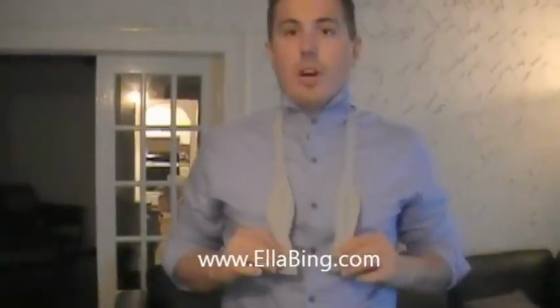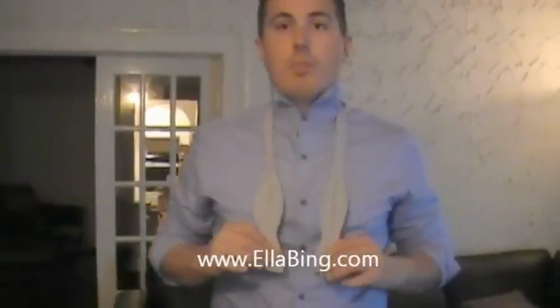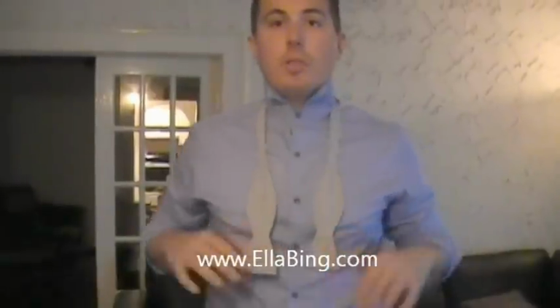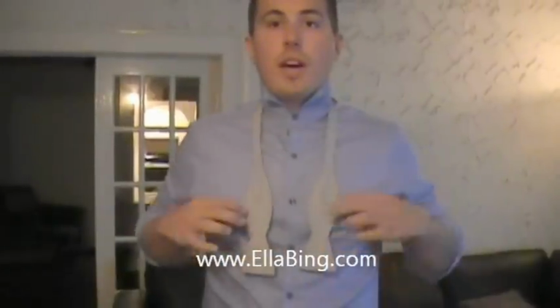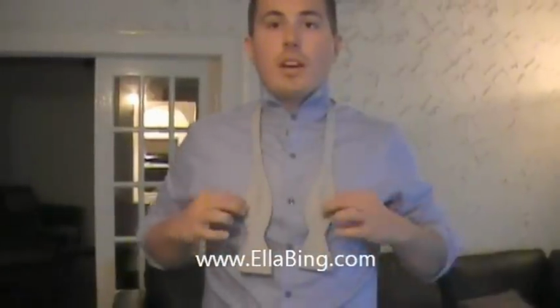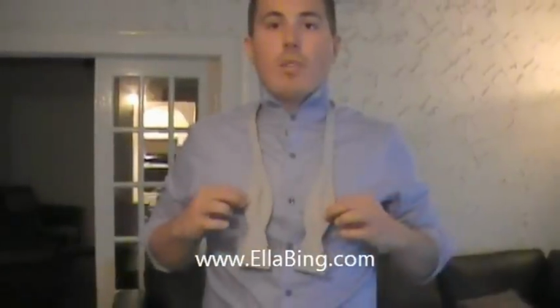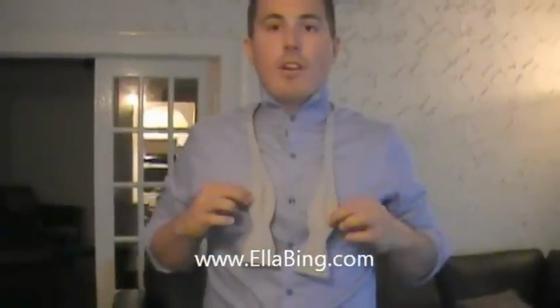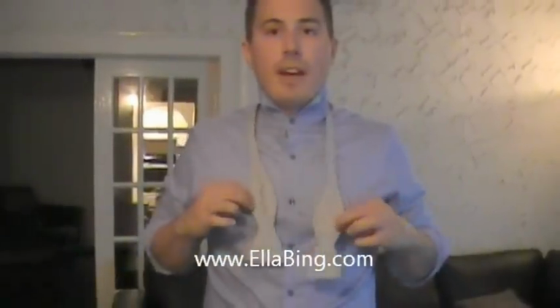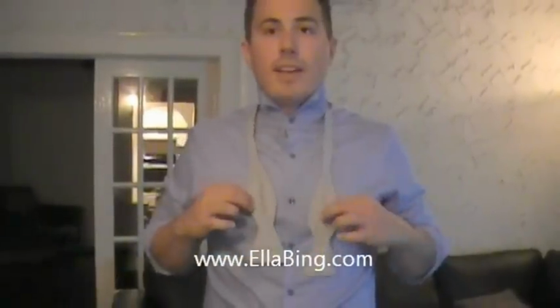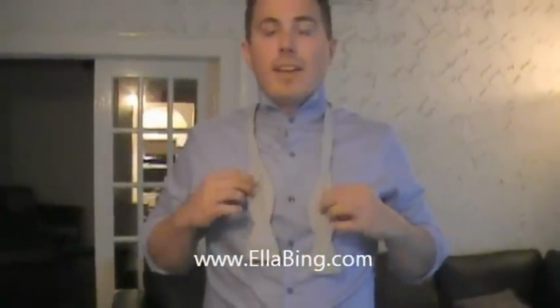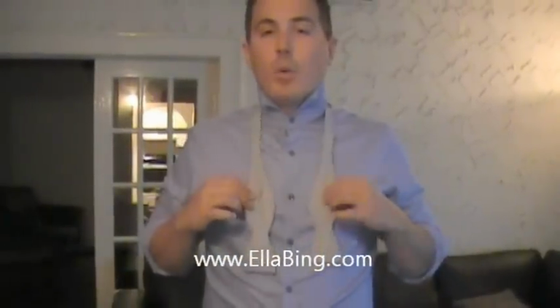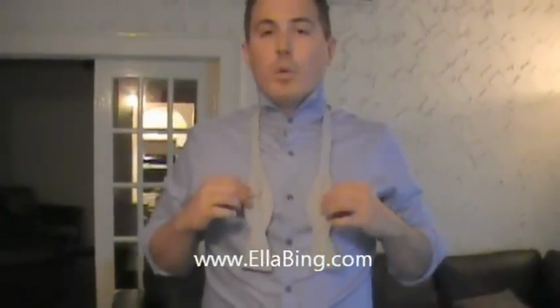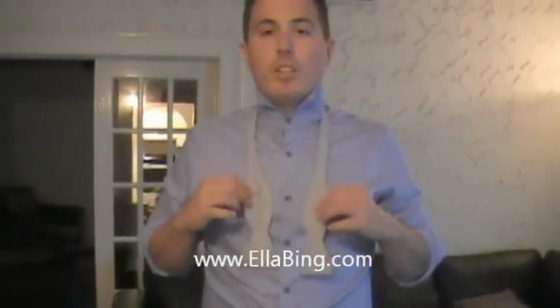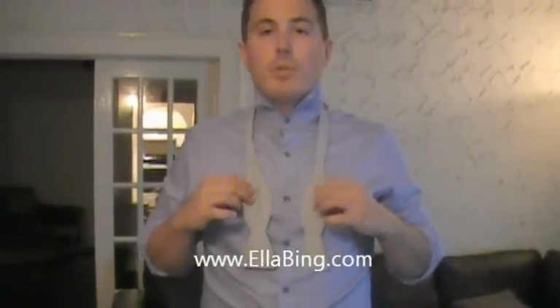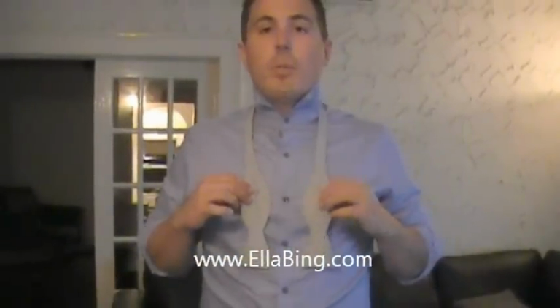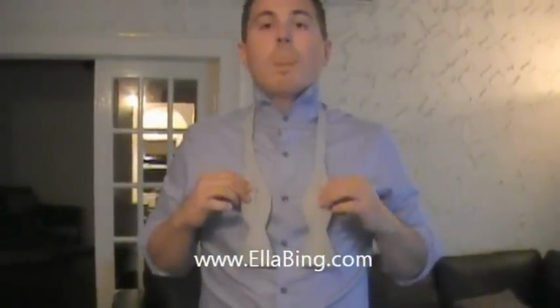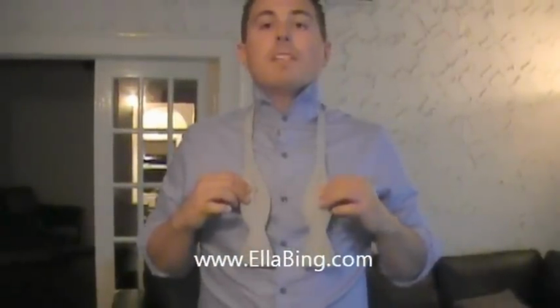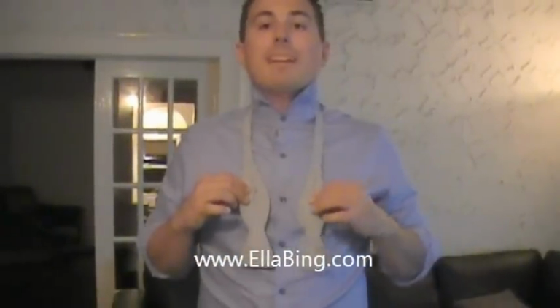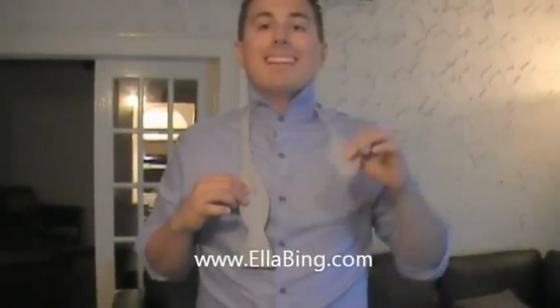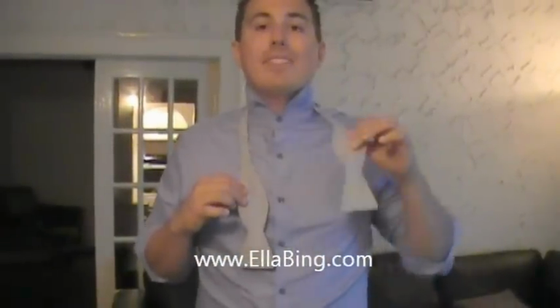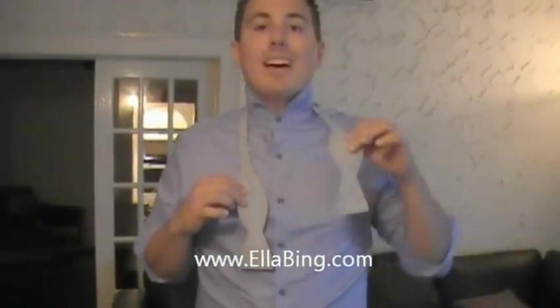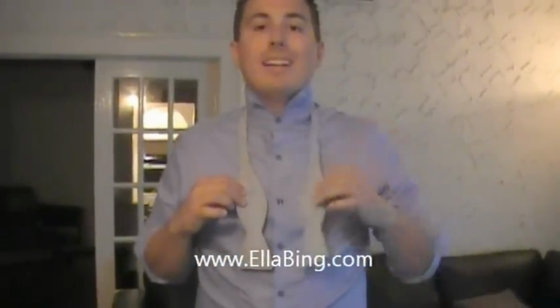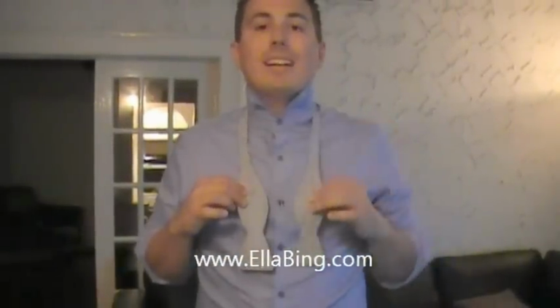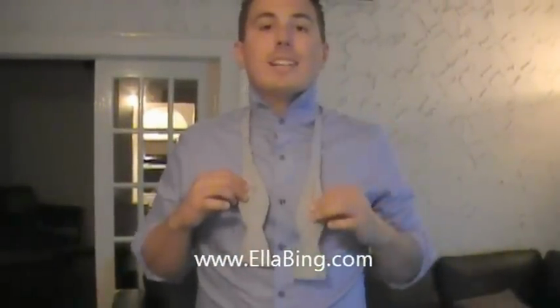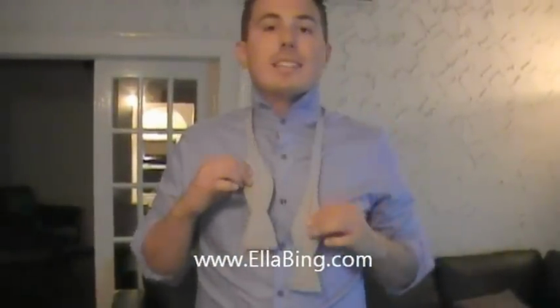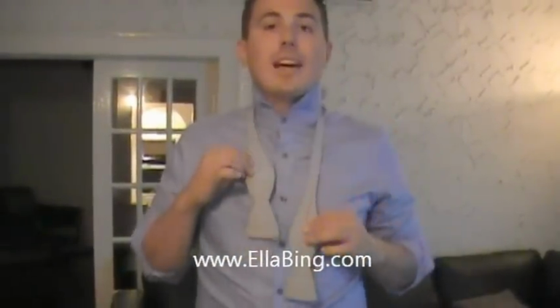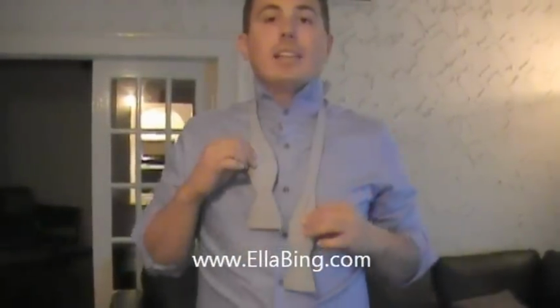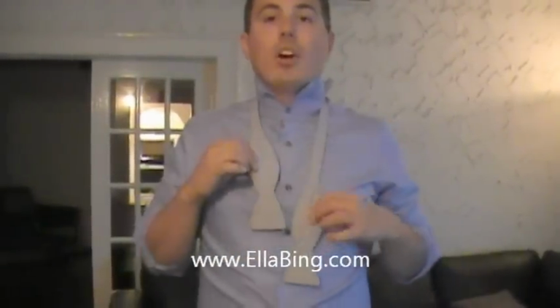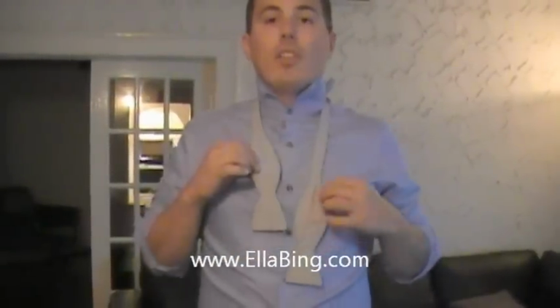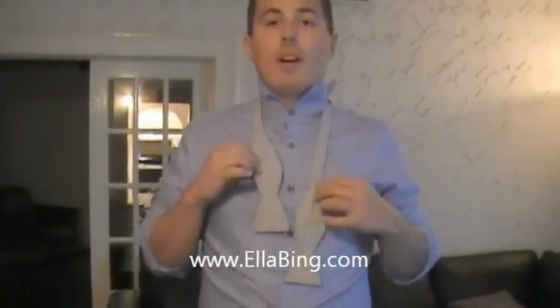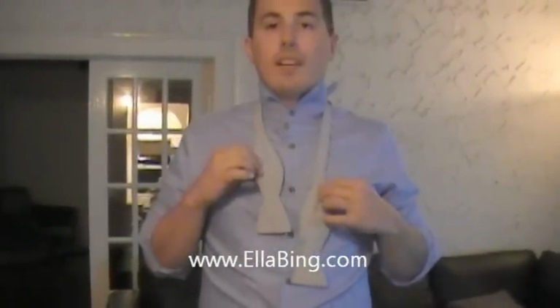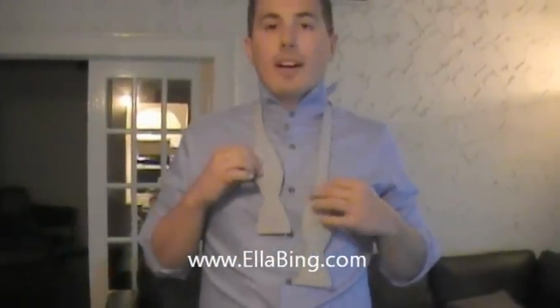We start with the bow tie around our neck. What you want to do is make the left side slightly longer than the right side.